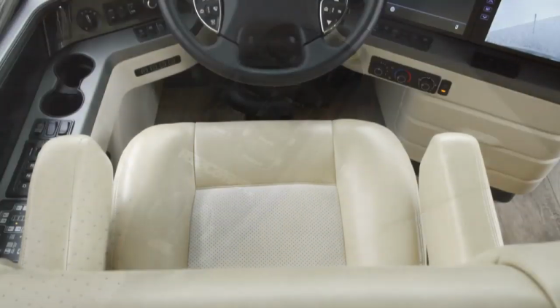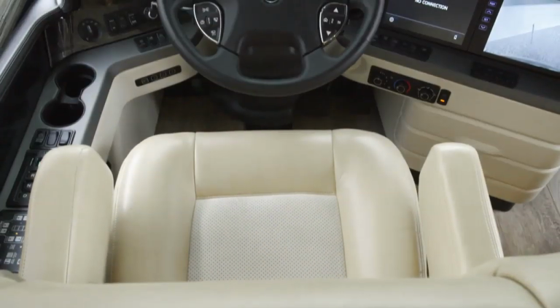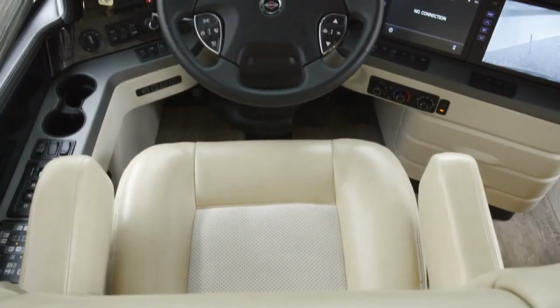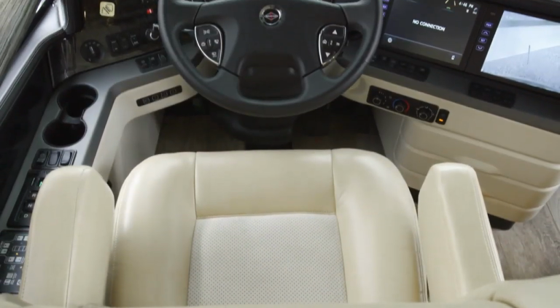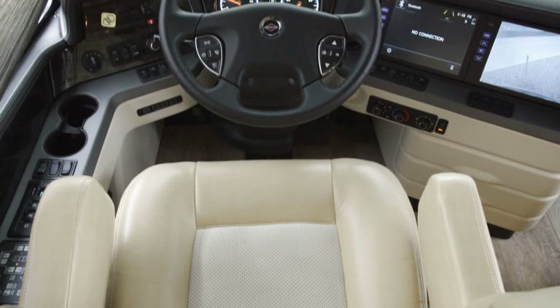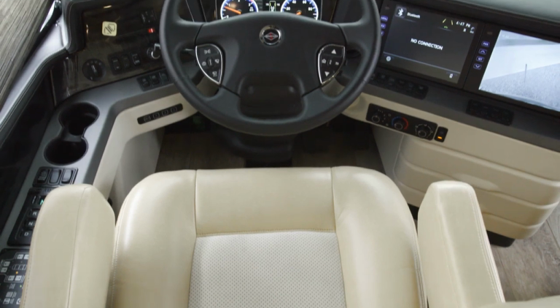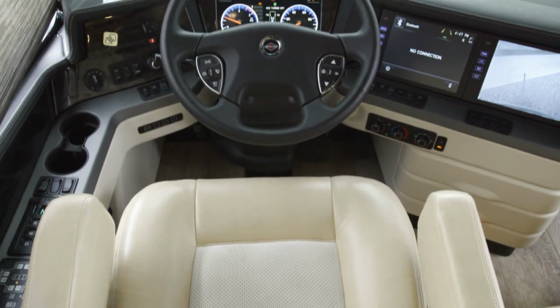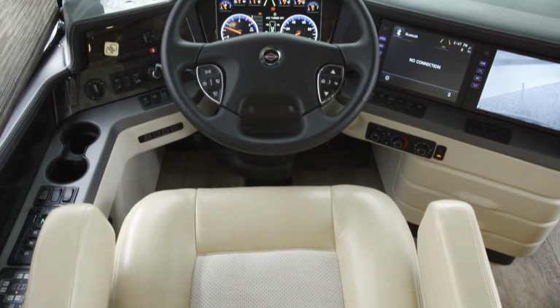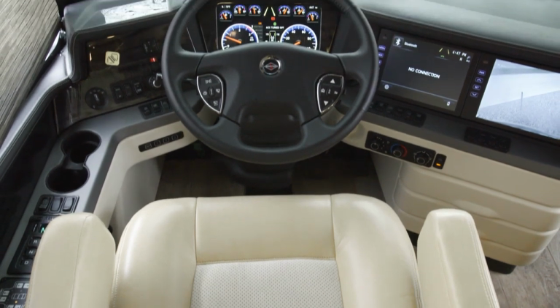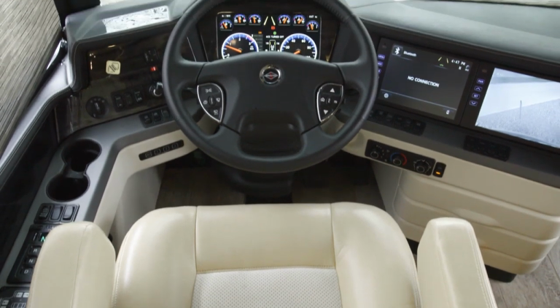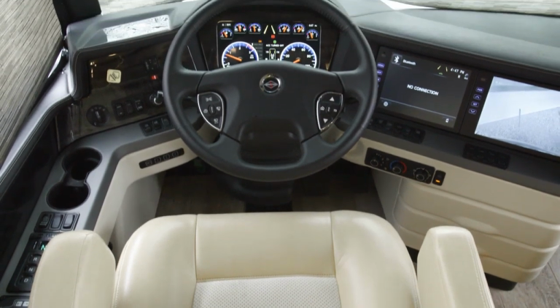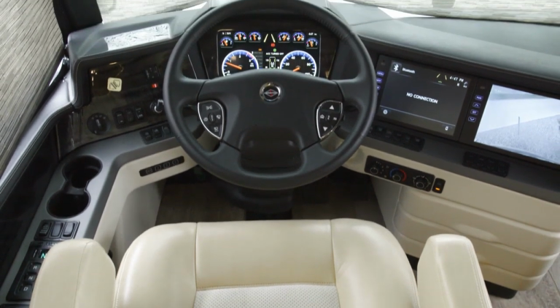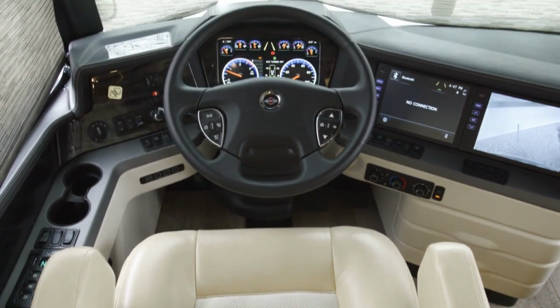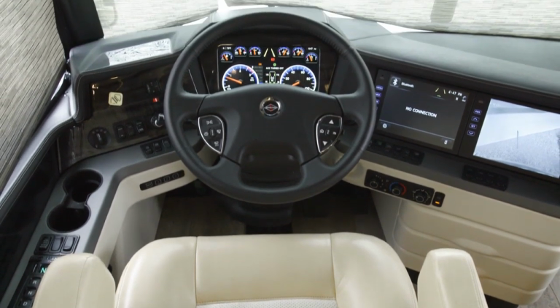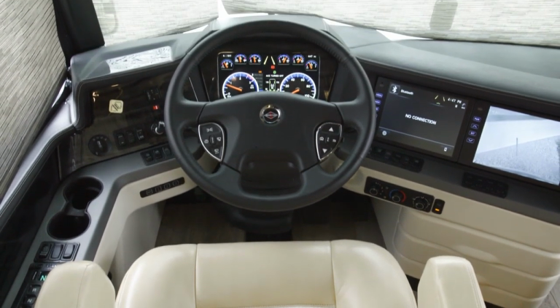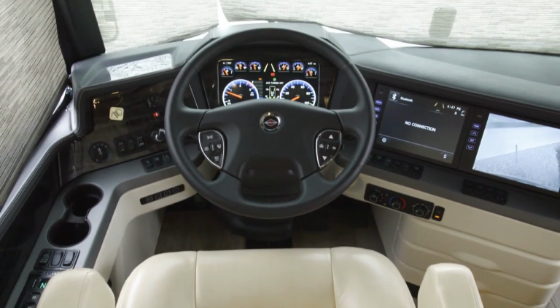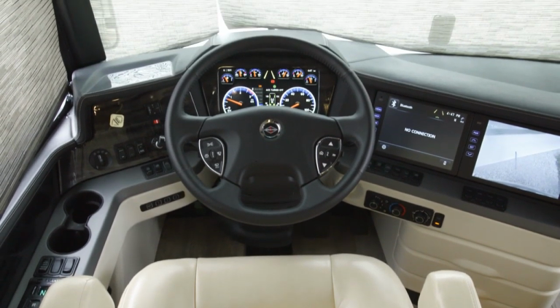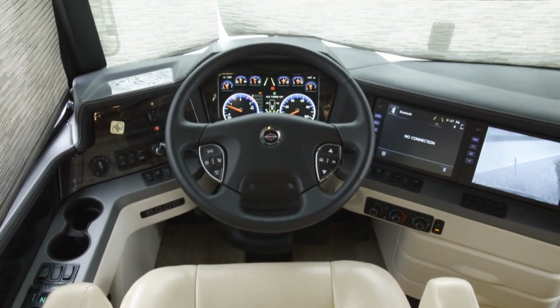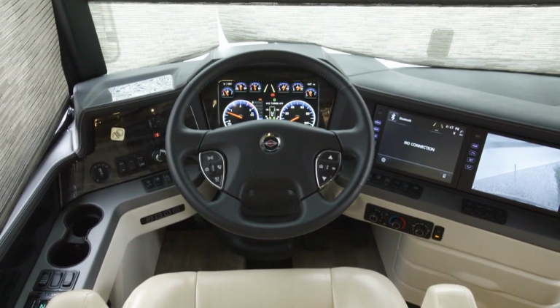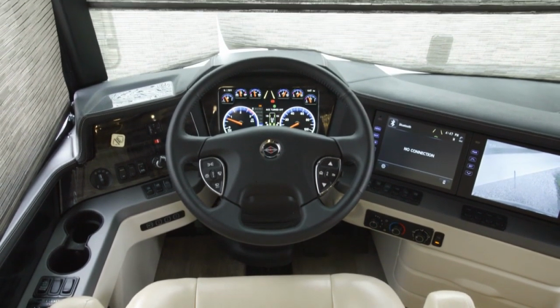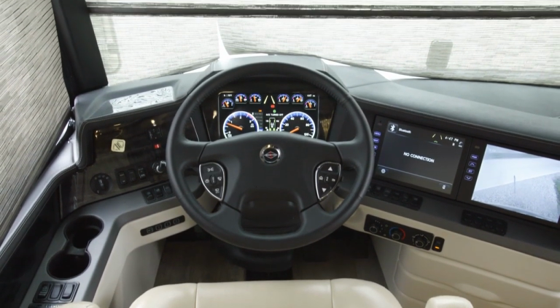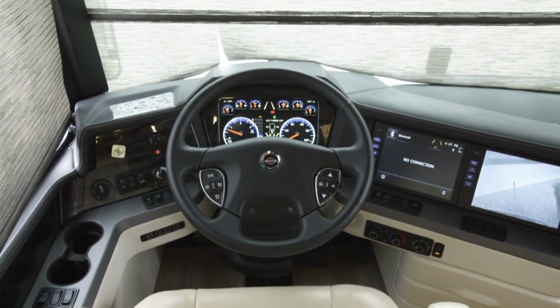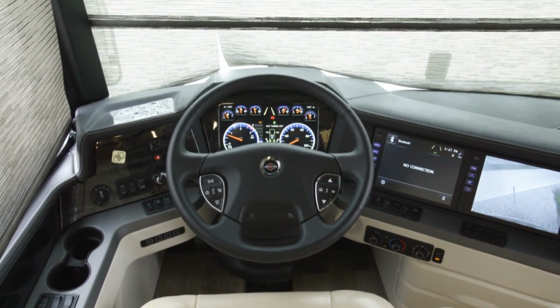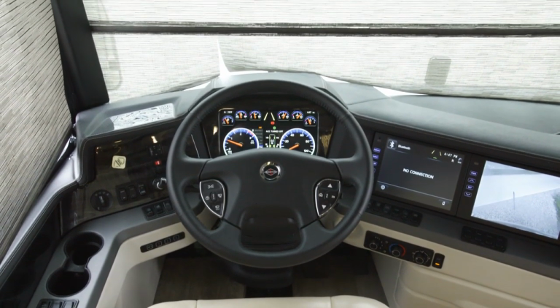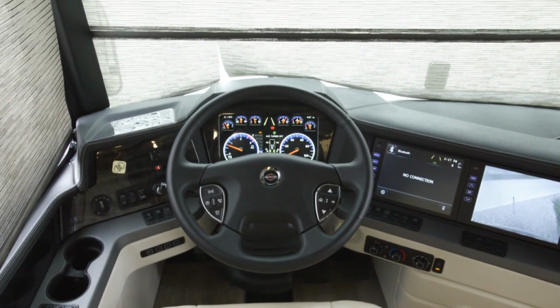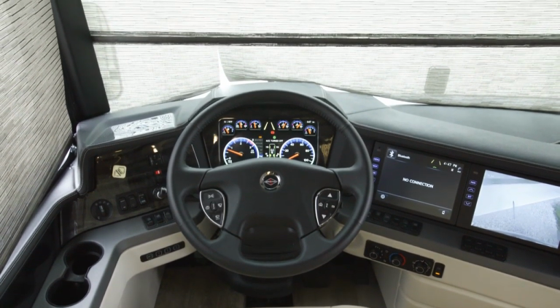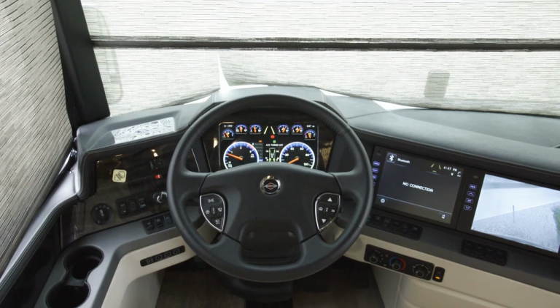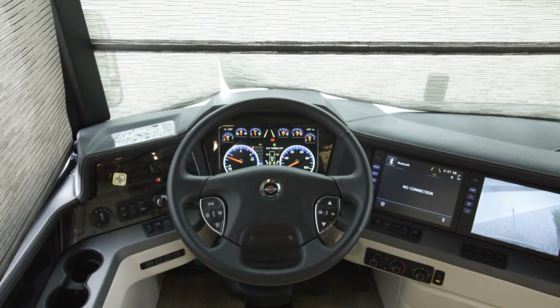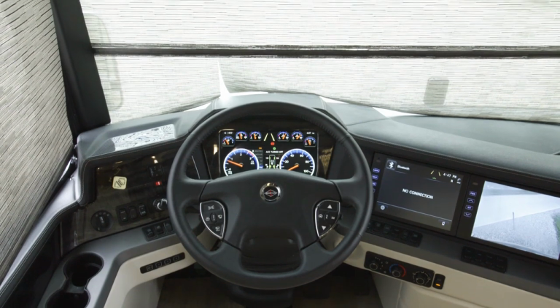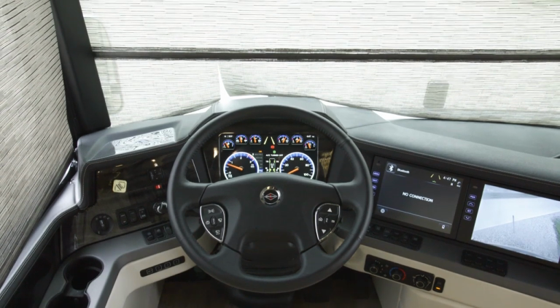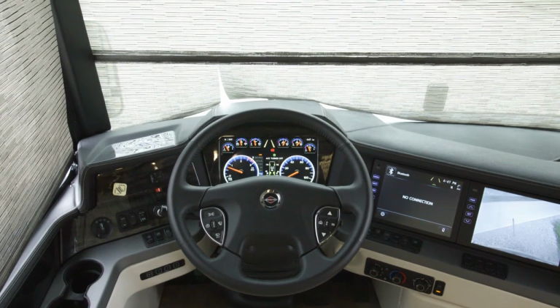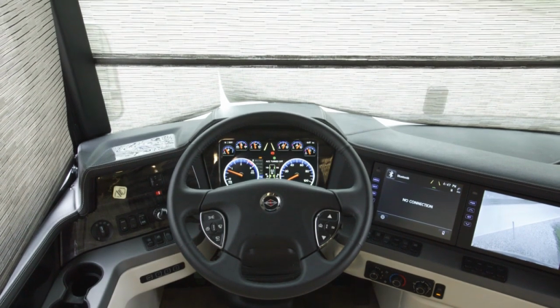When it's time to share driving duties, the King Air's memory settings for the steering column, pedals and side mirrors make it easy.